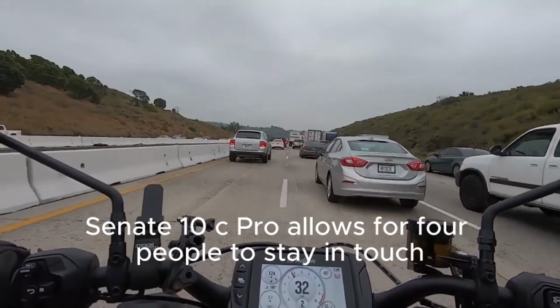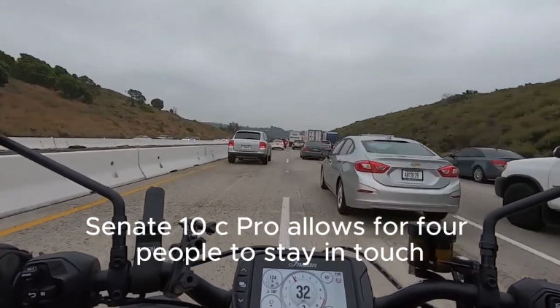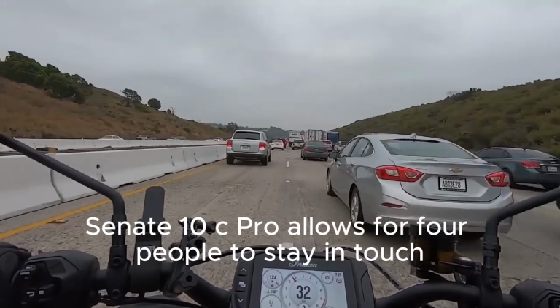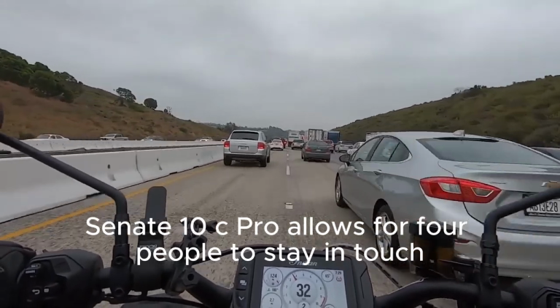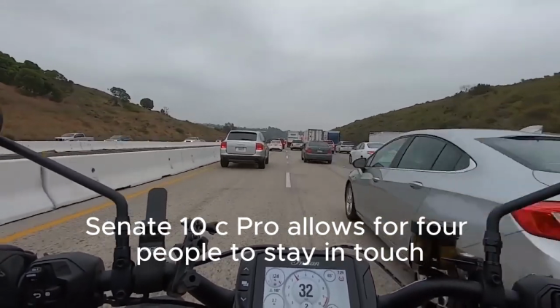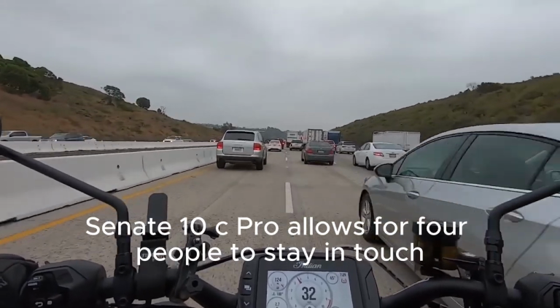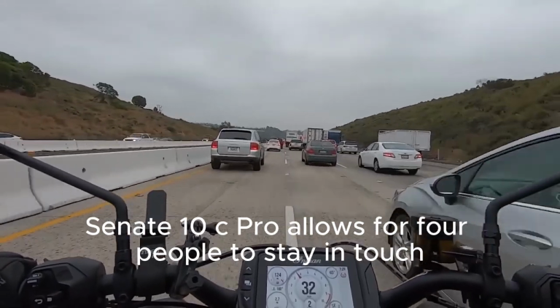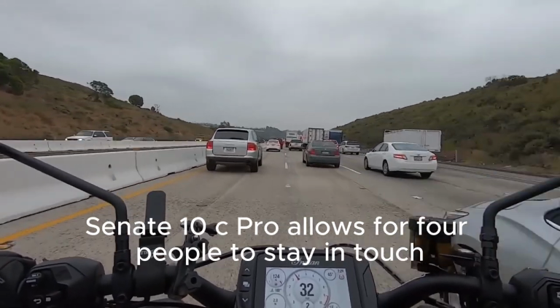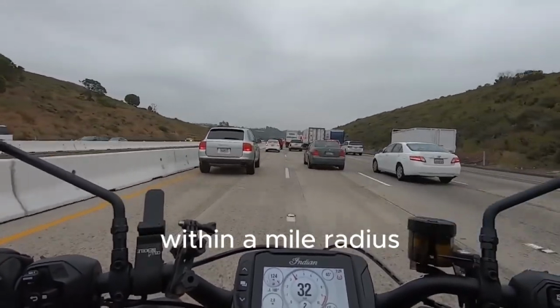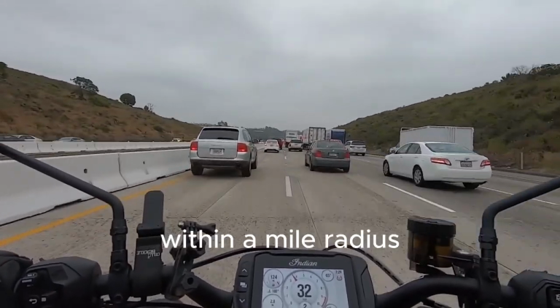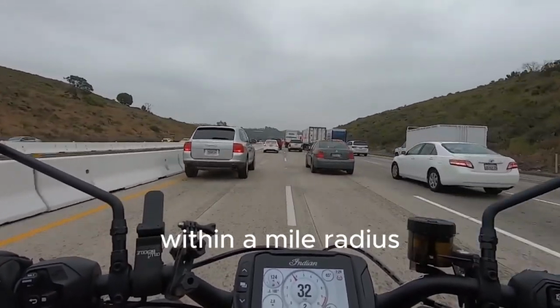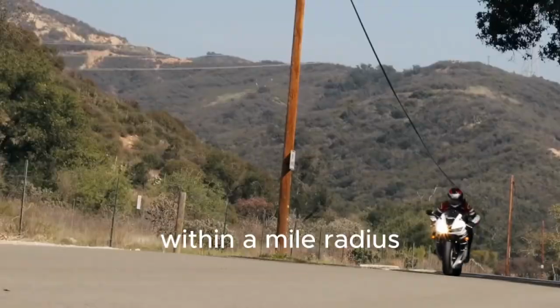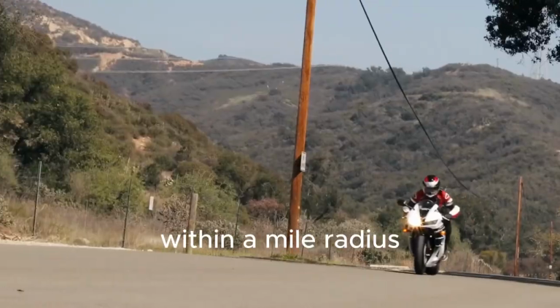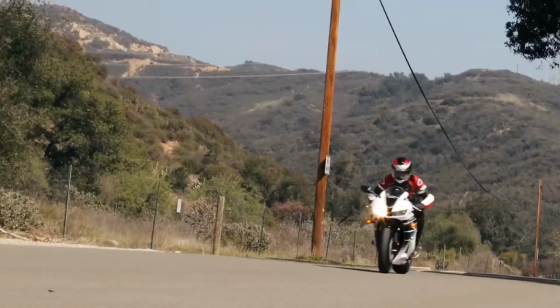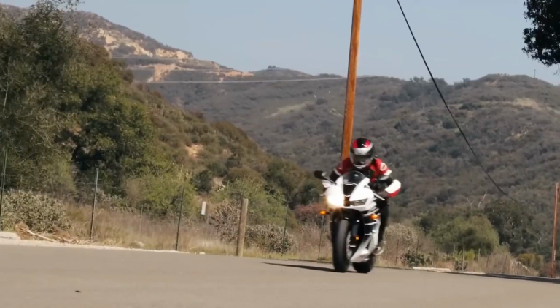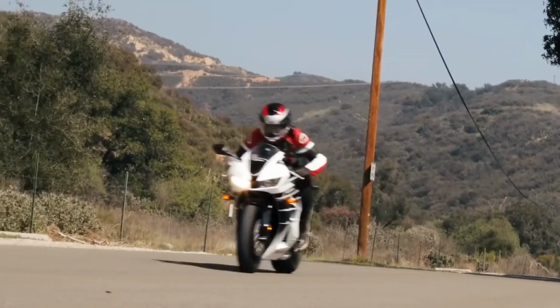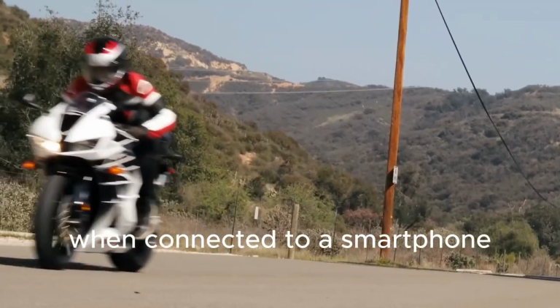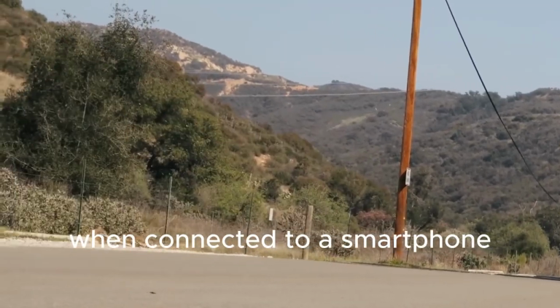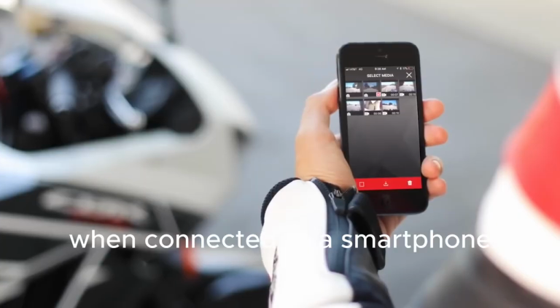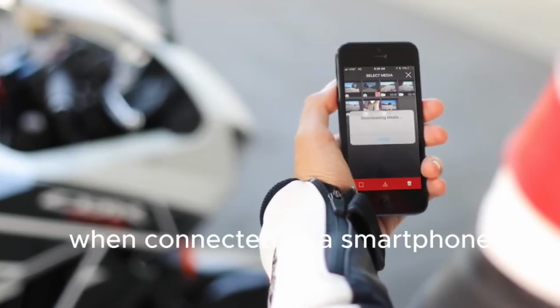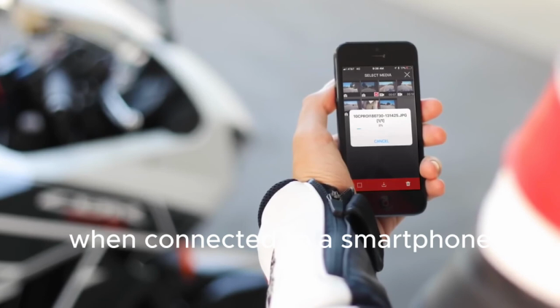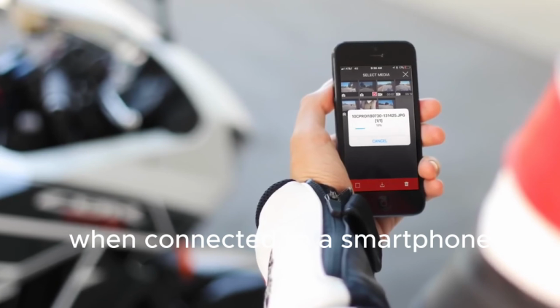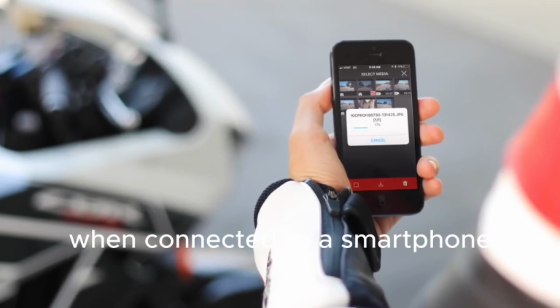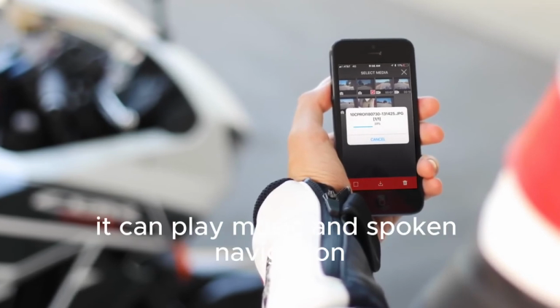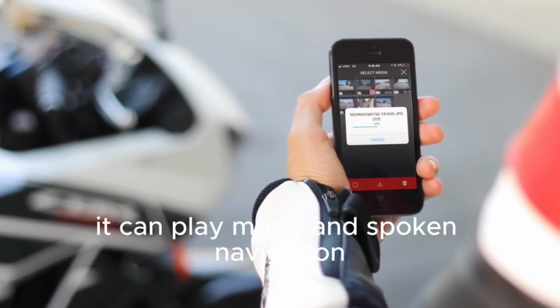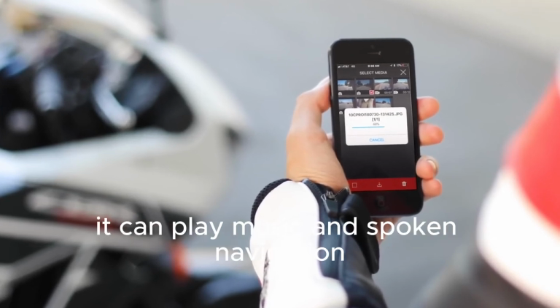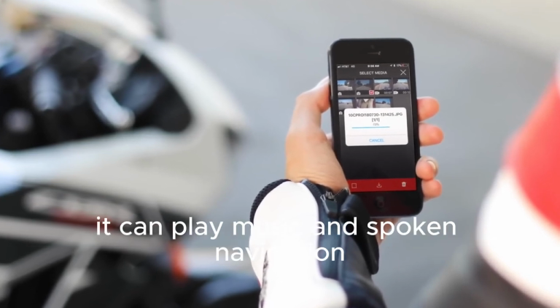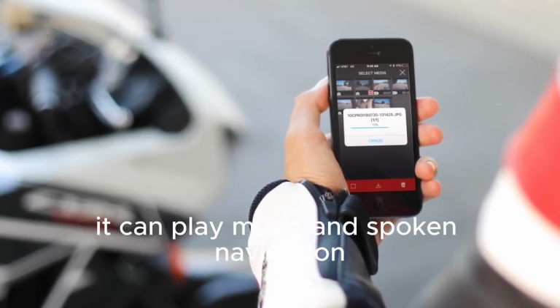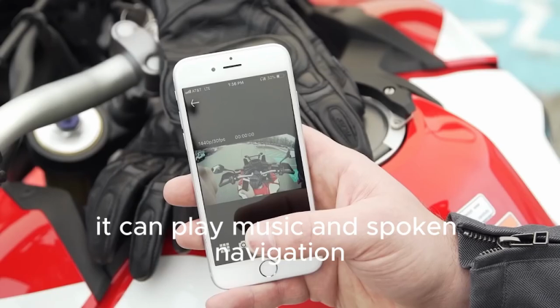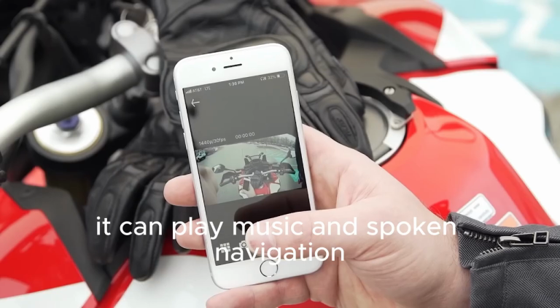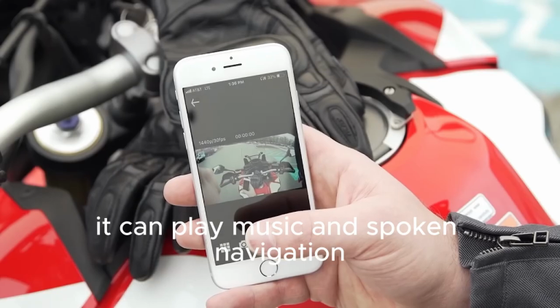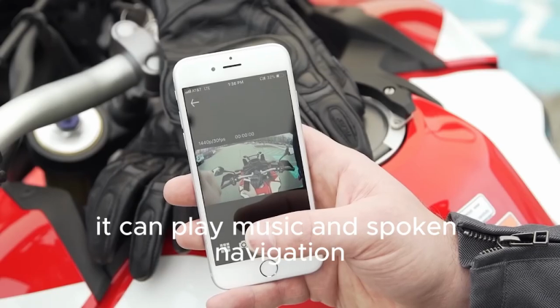Within a mile radius, when connected to a smartphone, it can play music and provide spoken navigation.